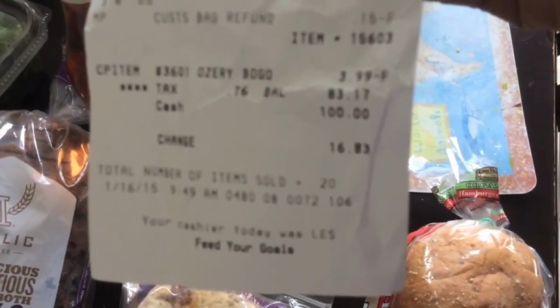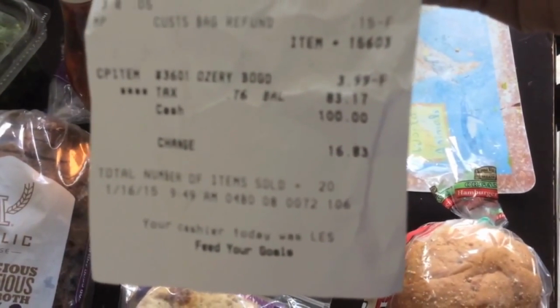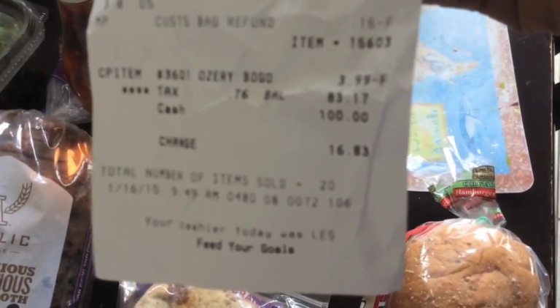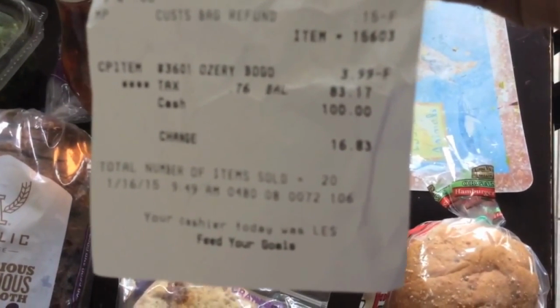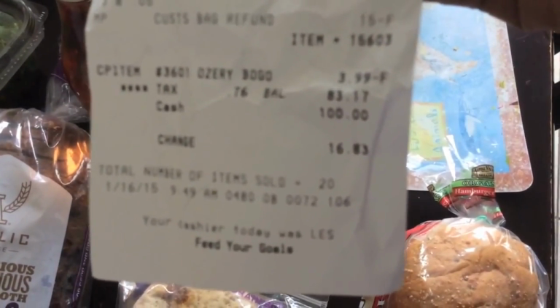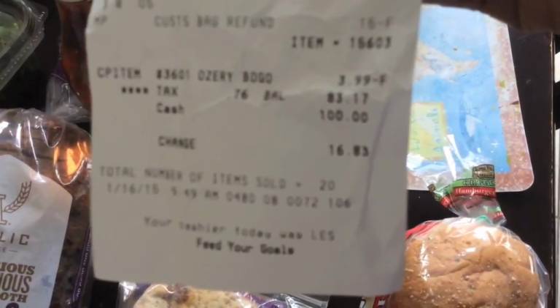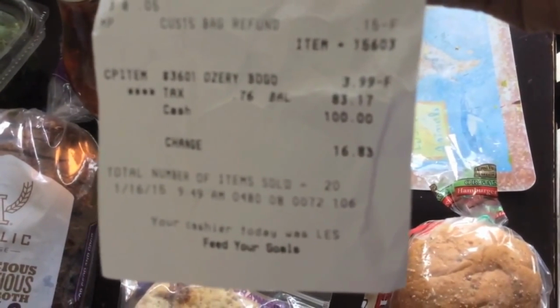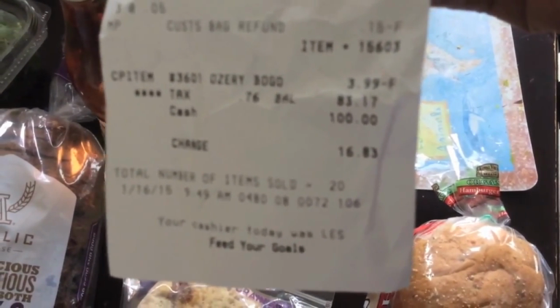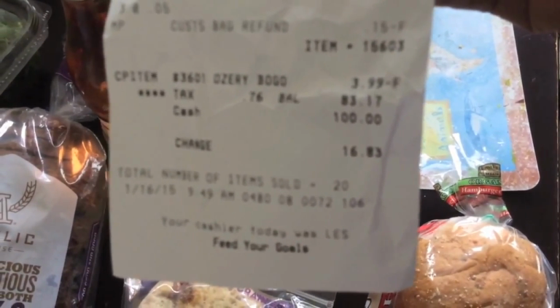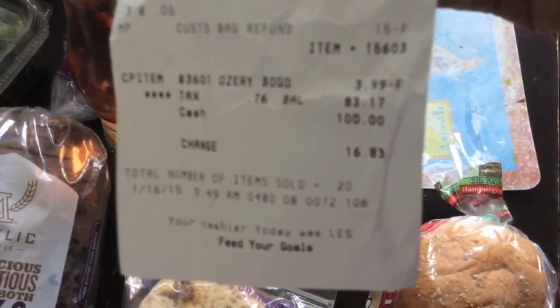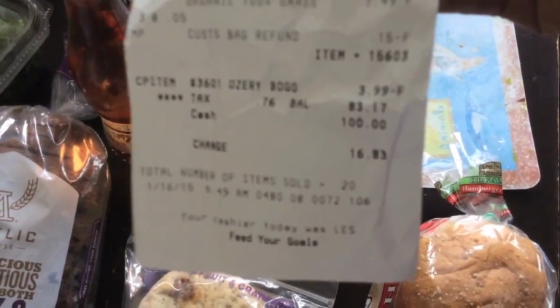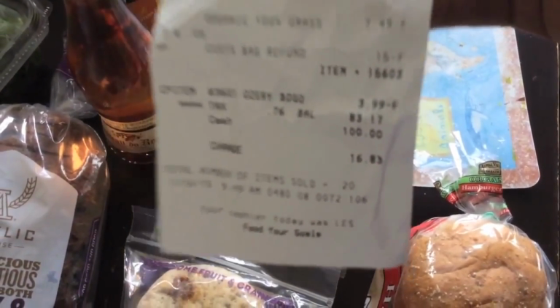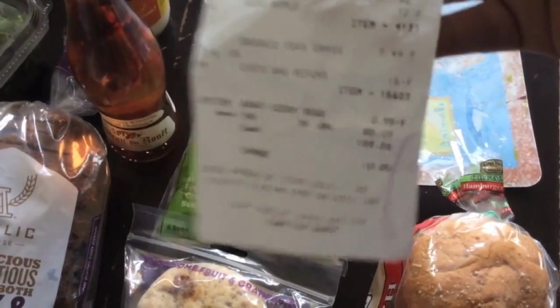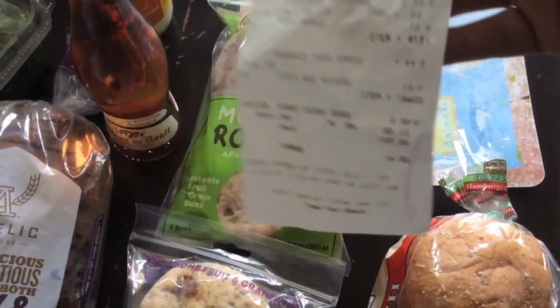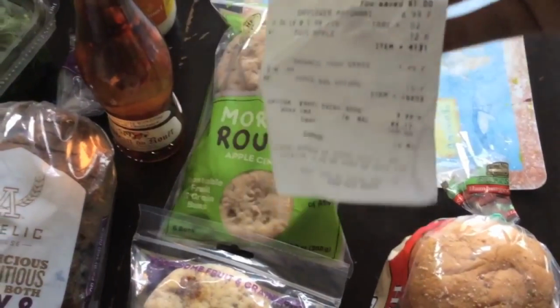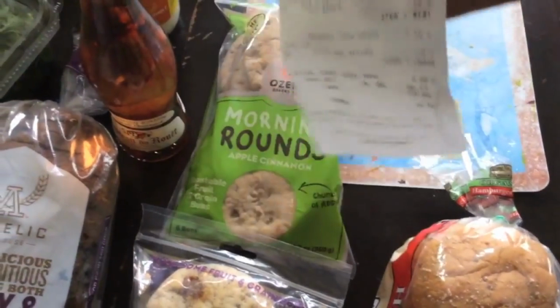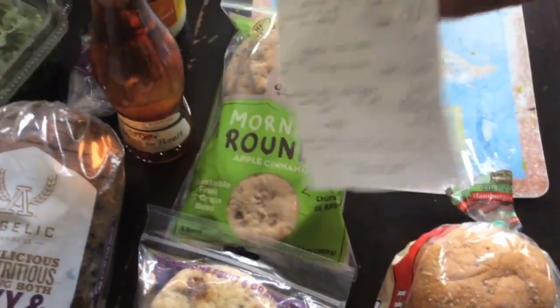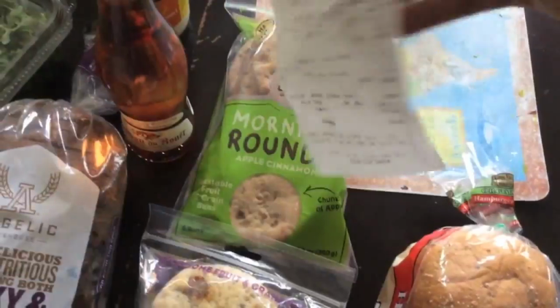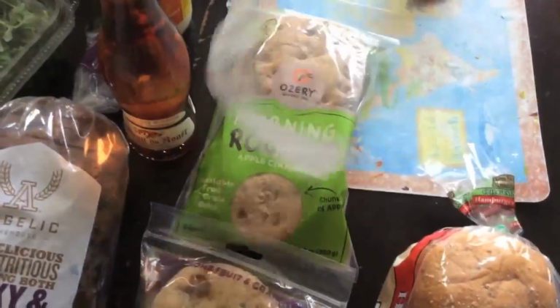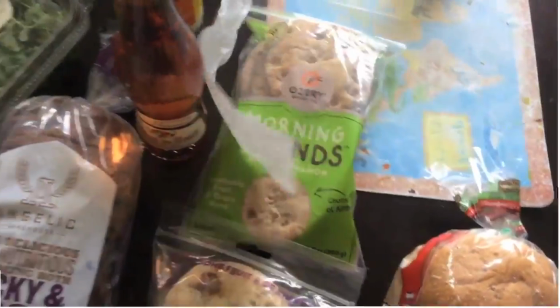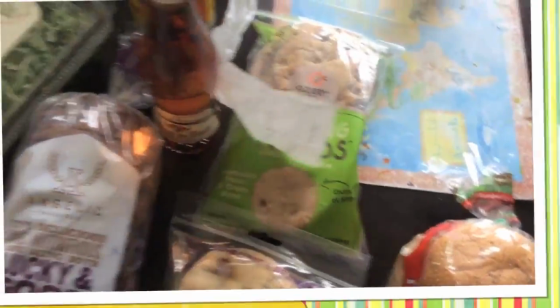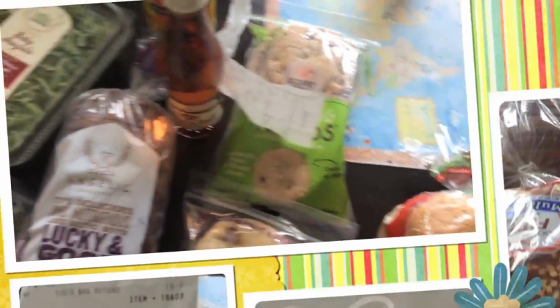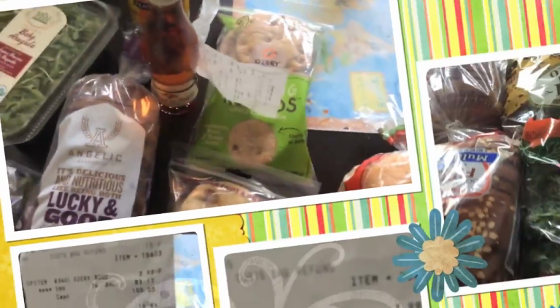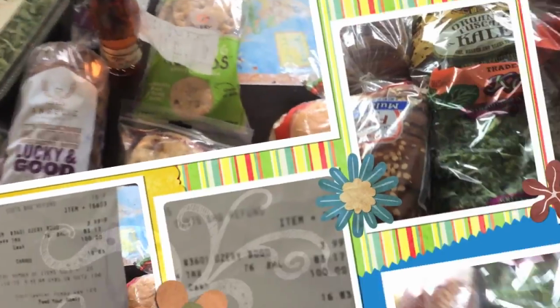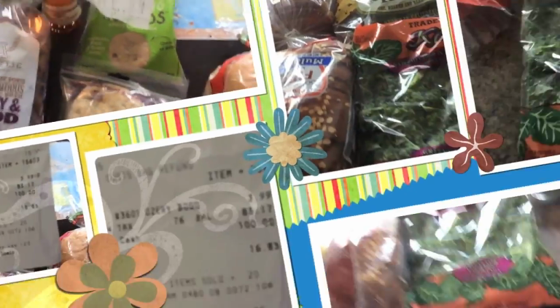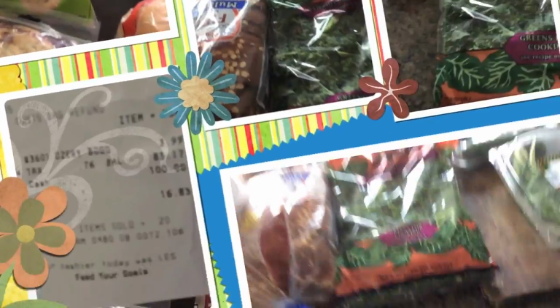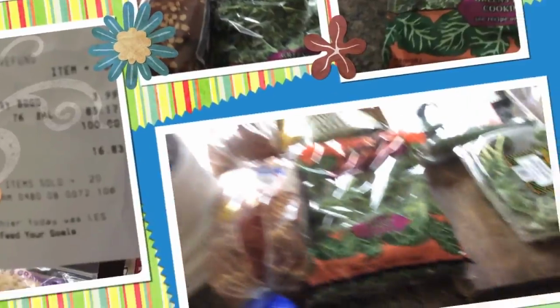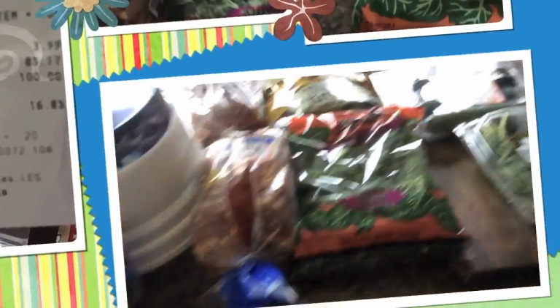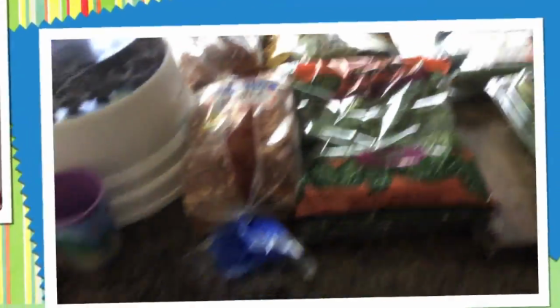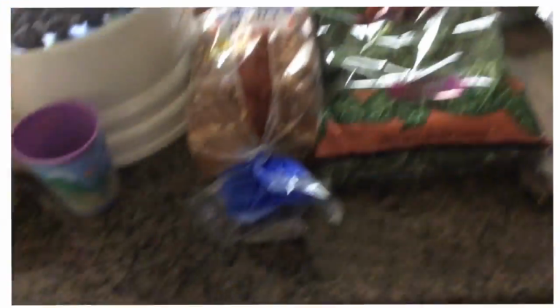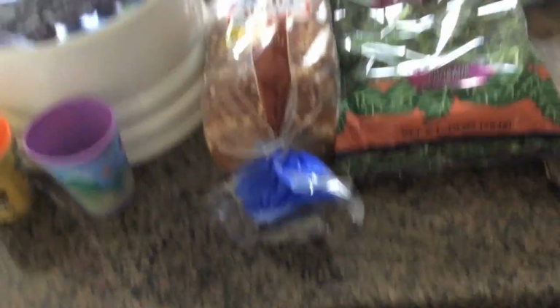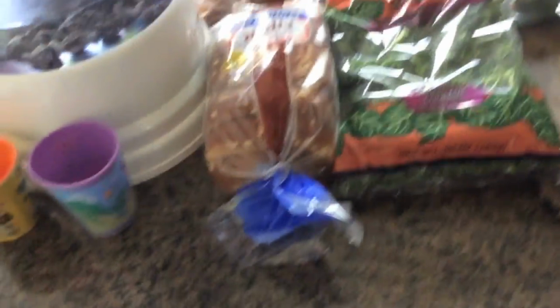The total I spent at Whole Foods was $83. Now let's see what I got from Trader Joe's.